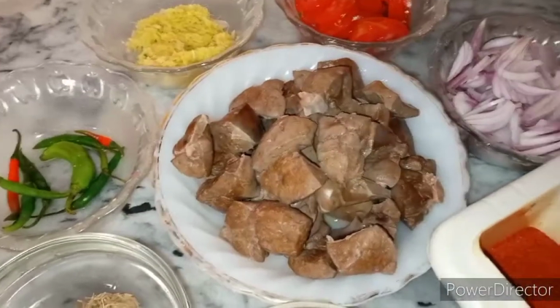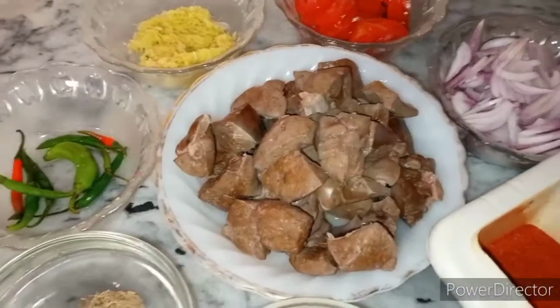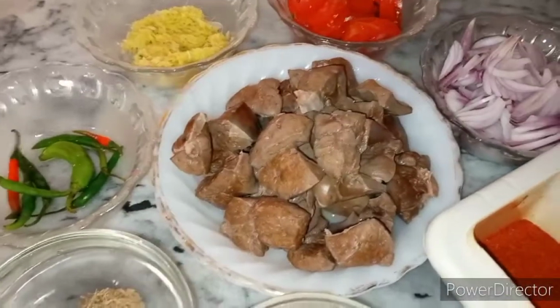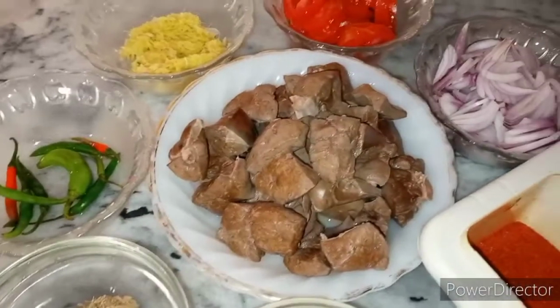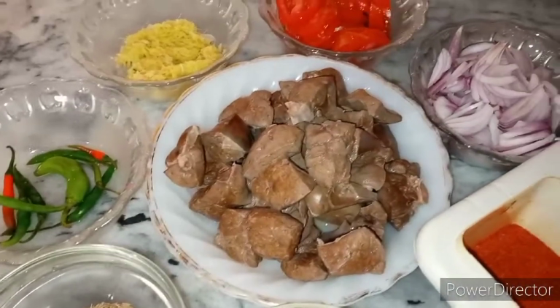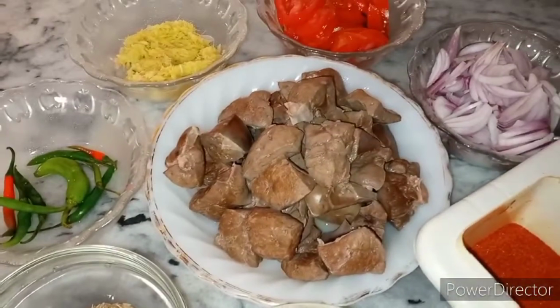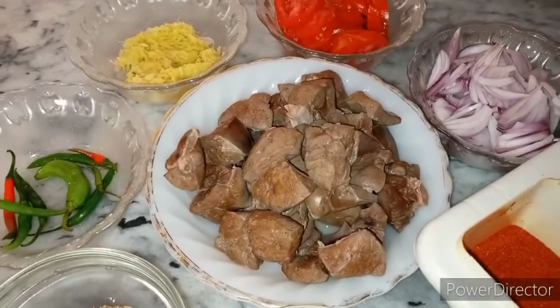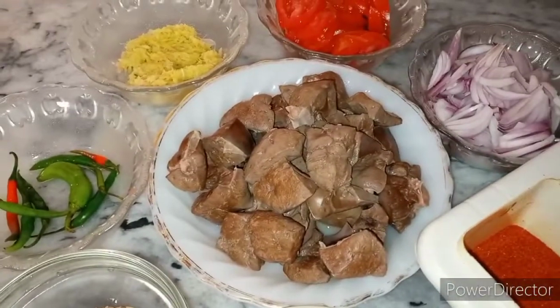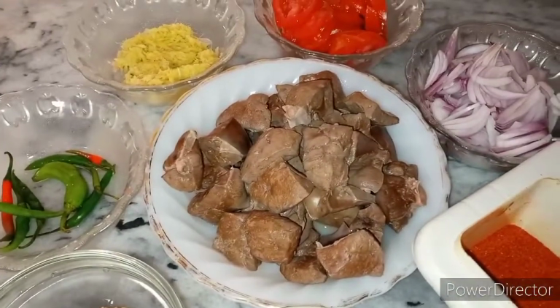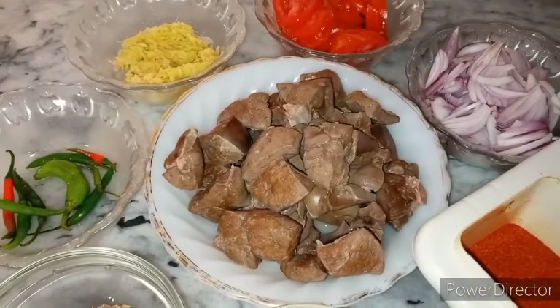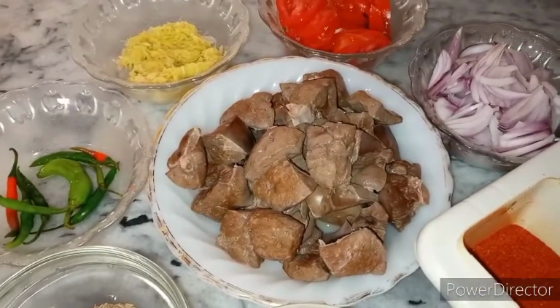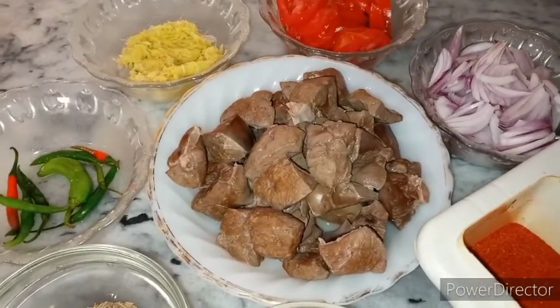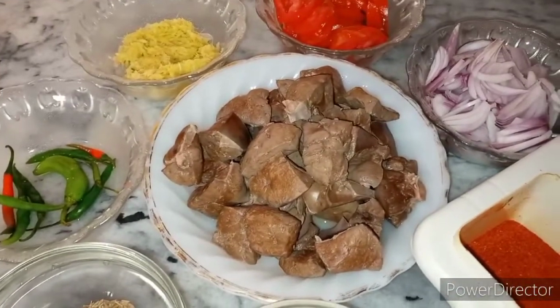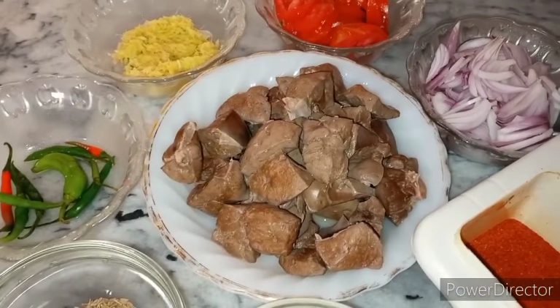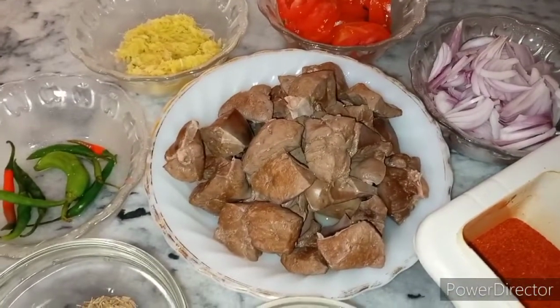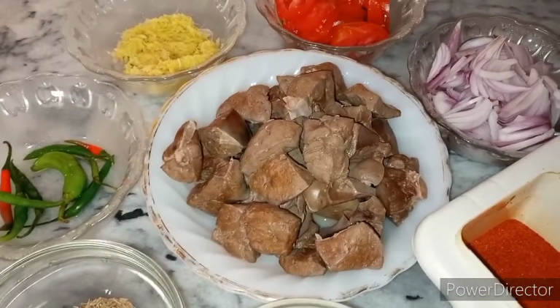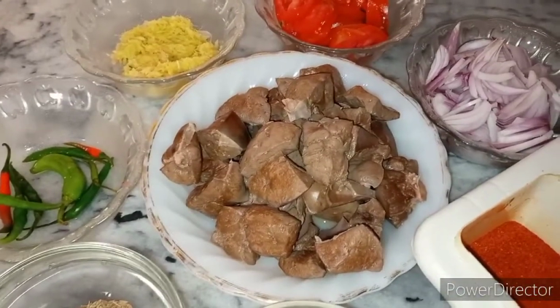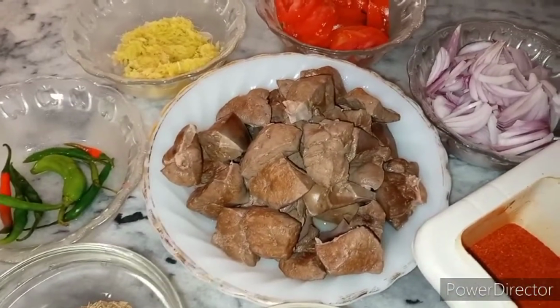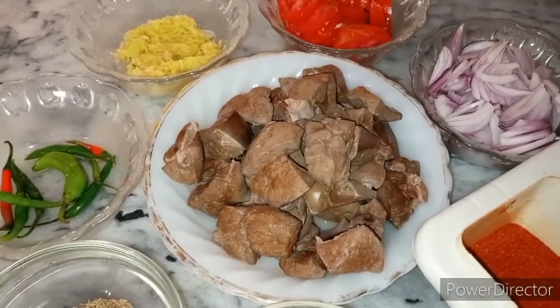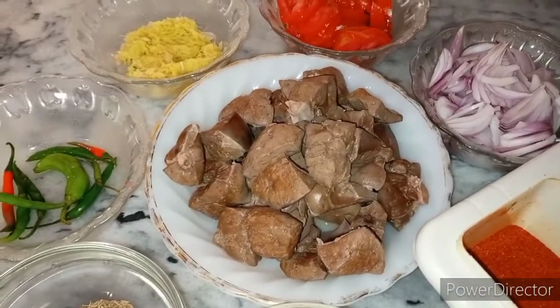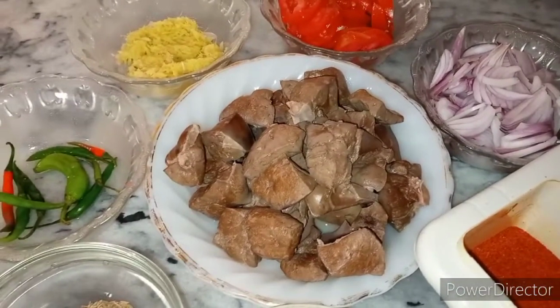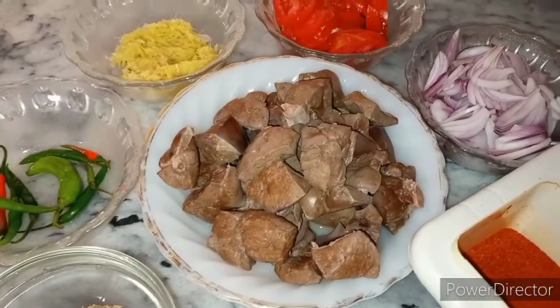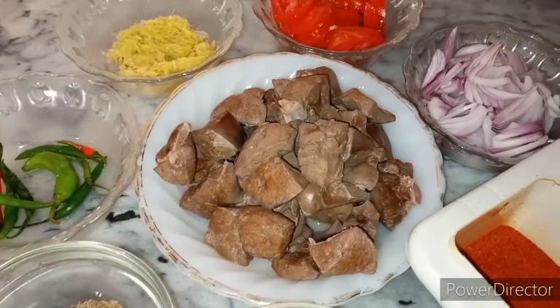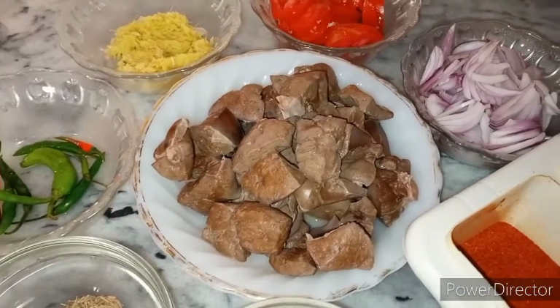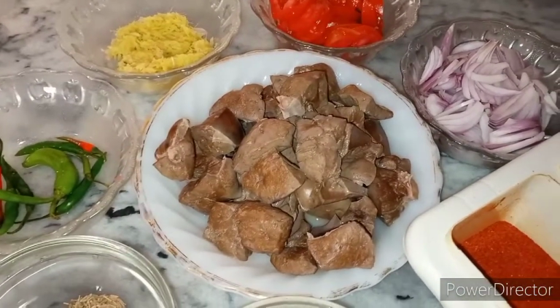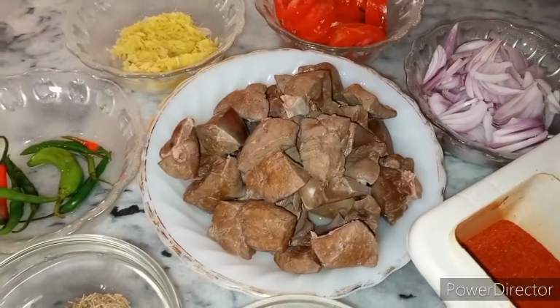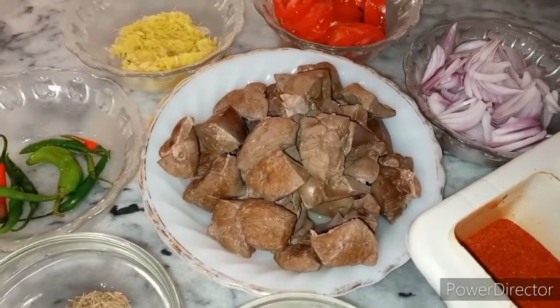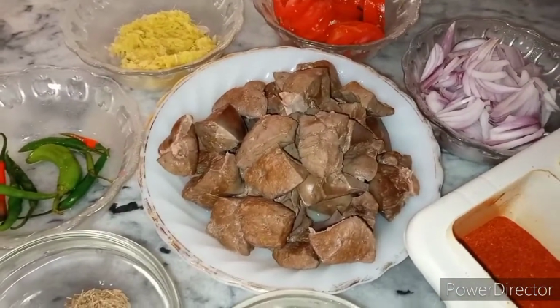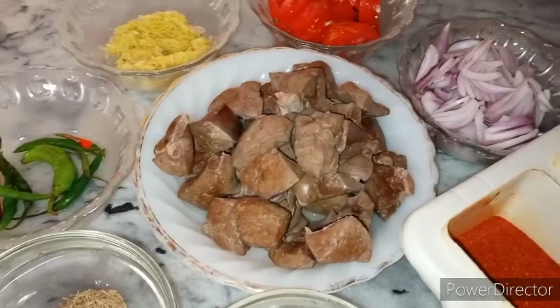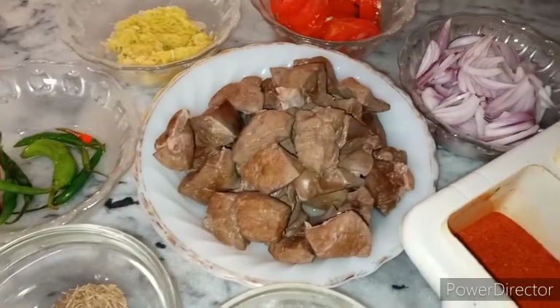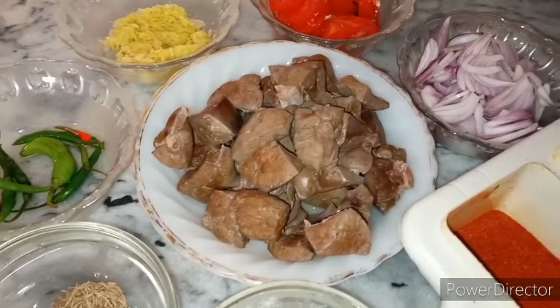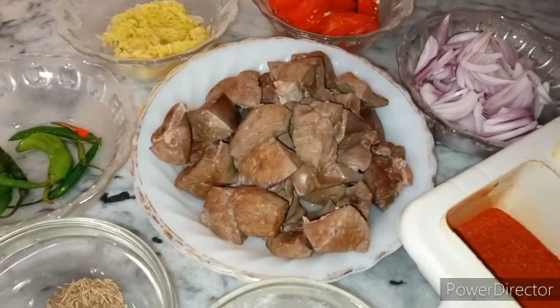My name is Dua Cooking. I'm Dua Cooking, and you are watching my YouTube channel Dua Cooking.